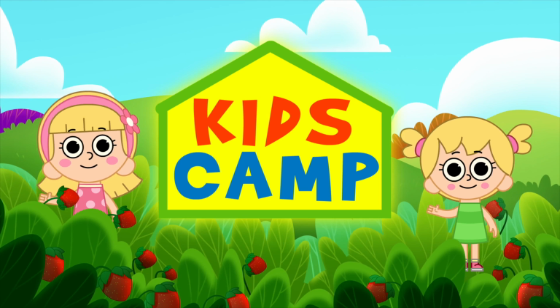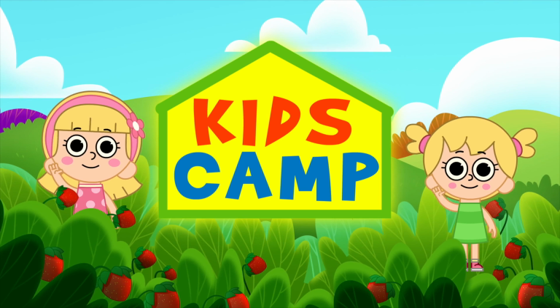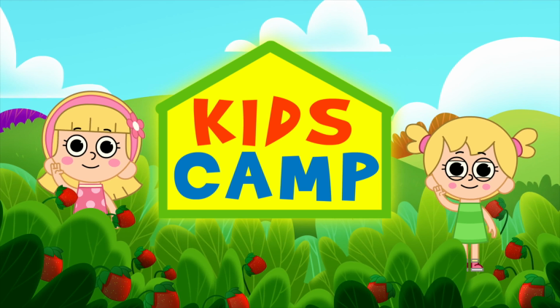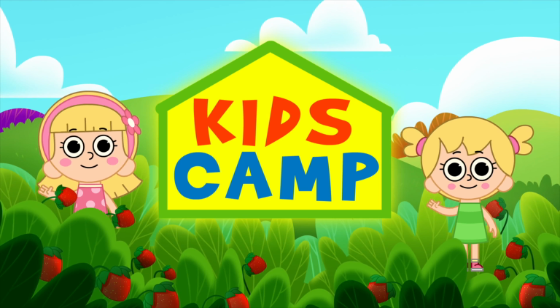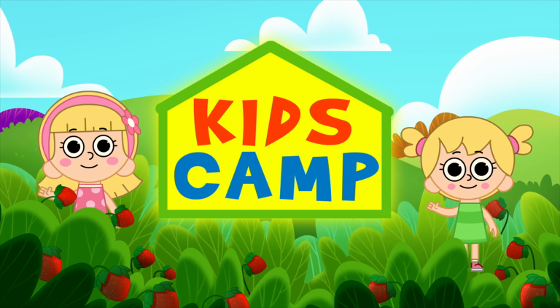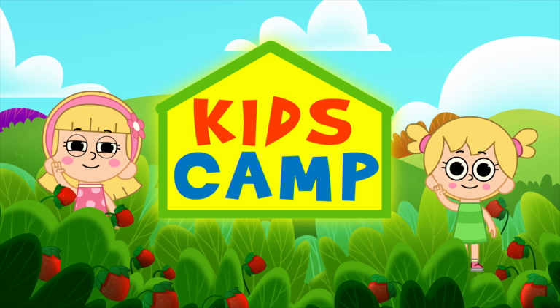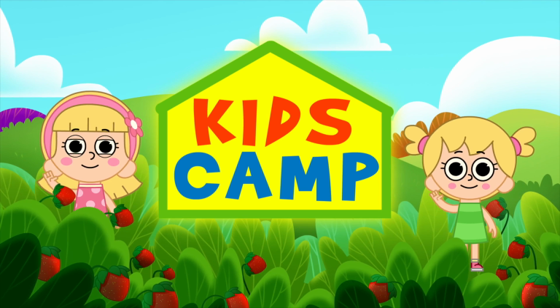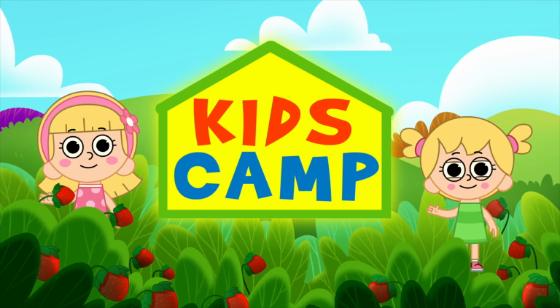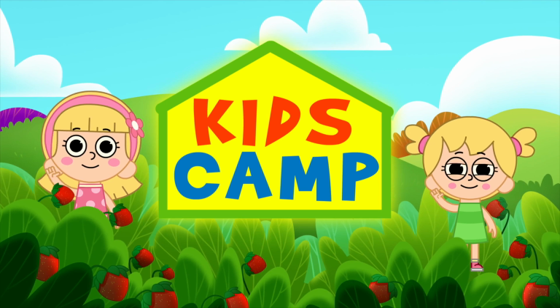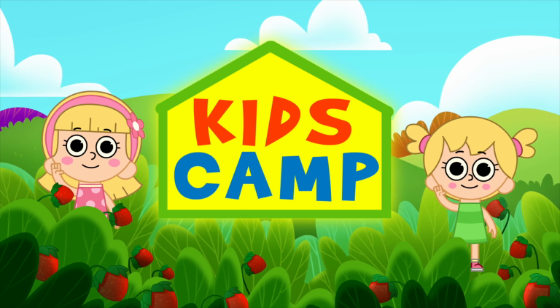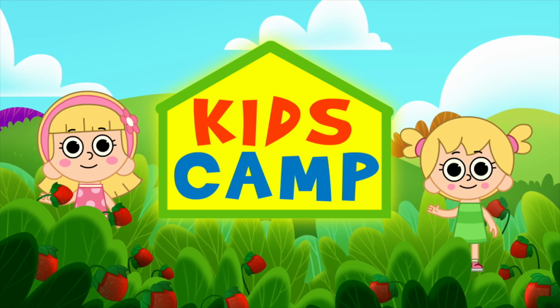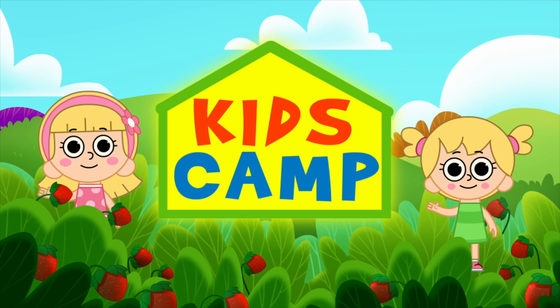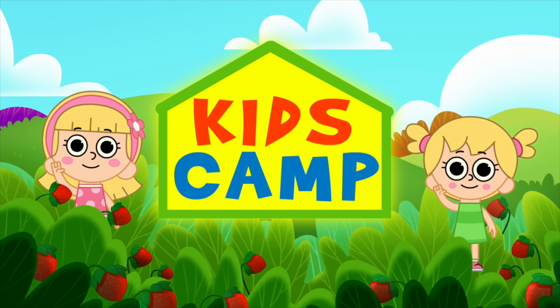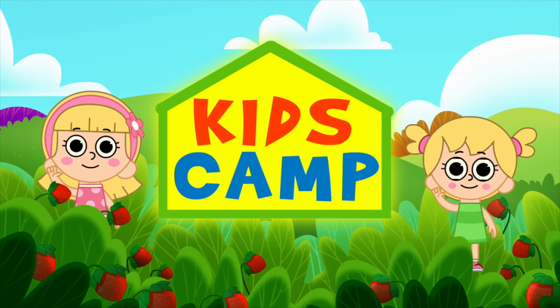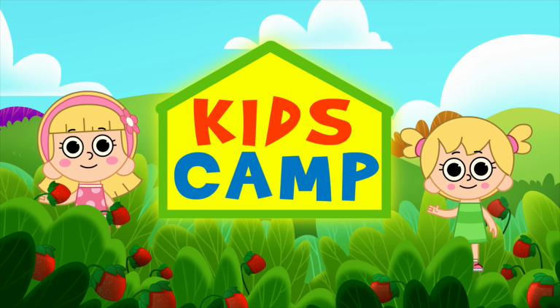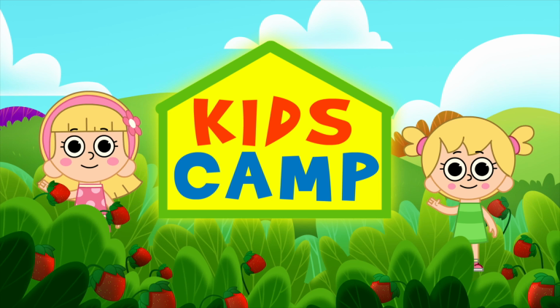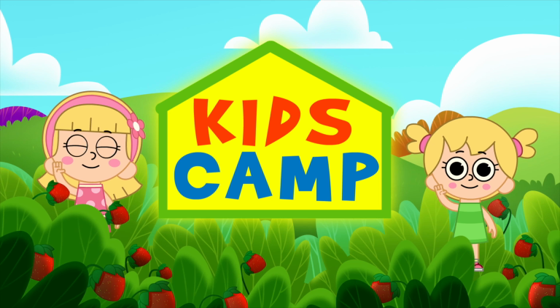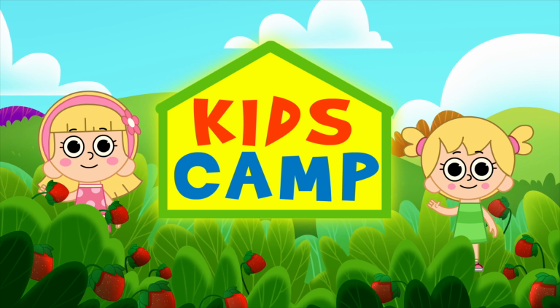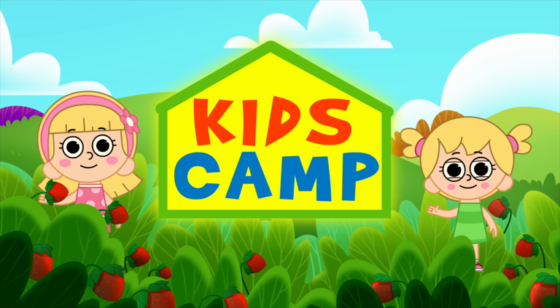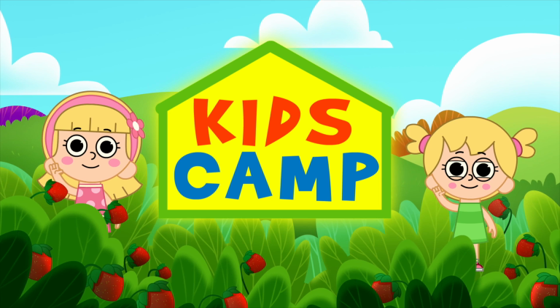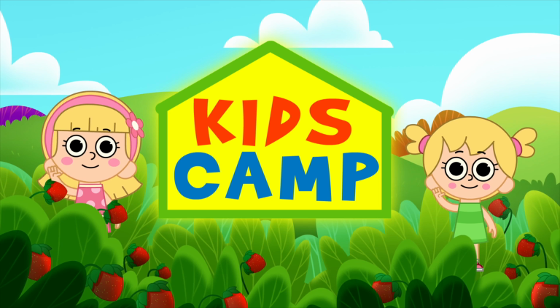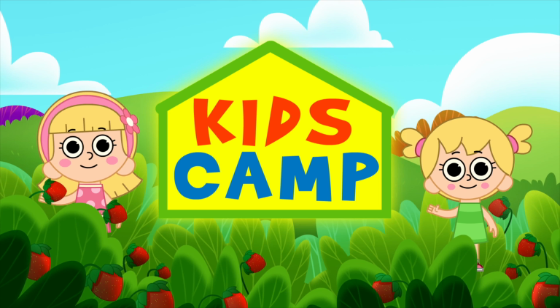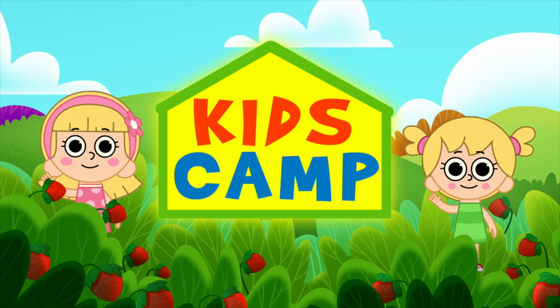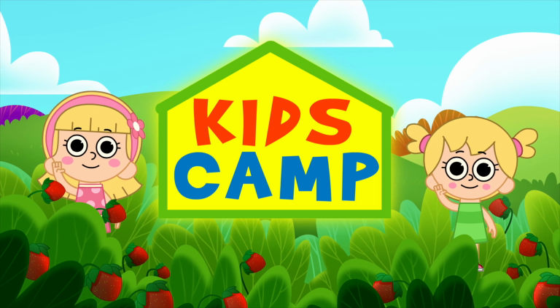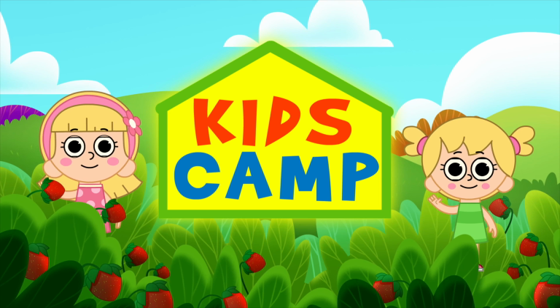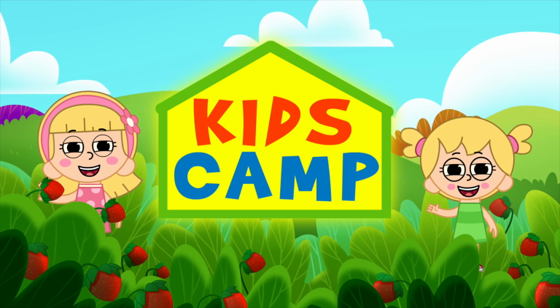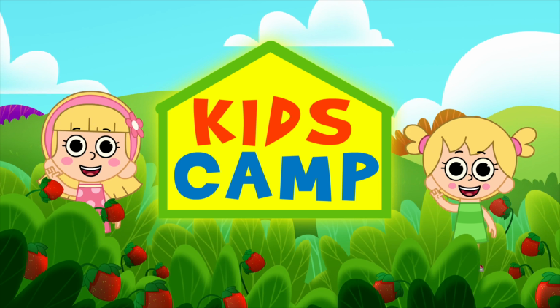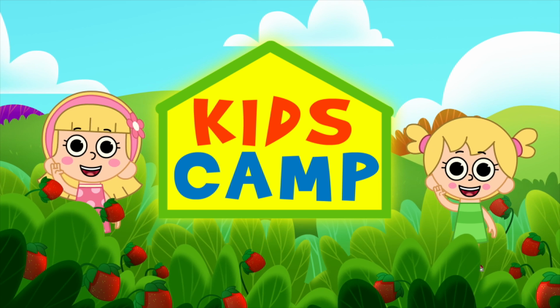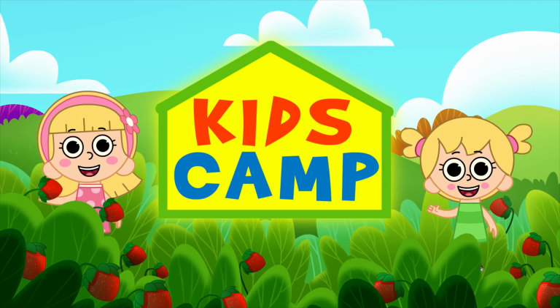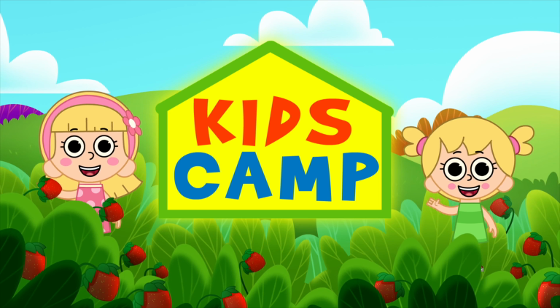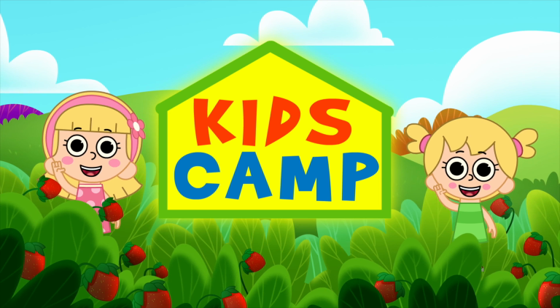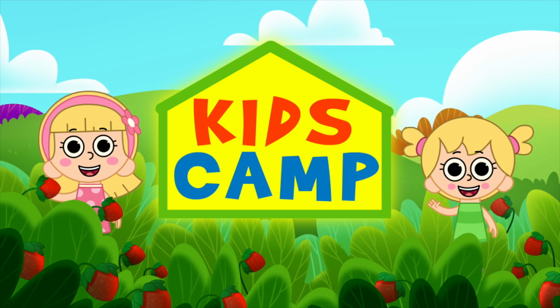Hi, I'm Ellie, and this is Eva. And you're watching Kids Camp!